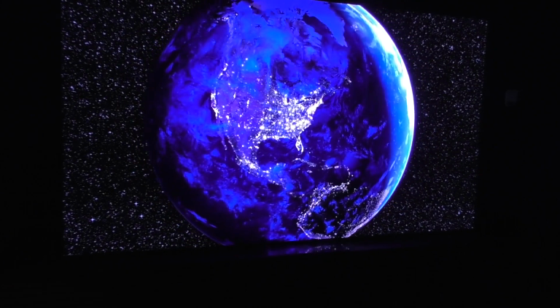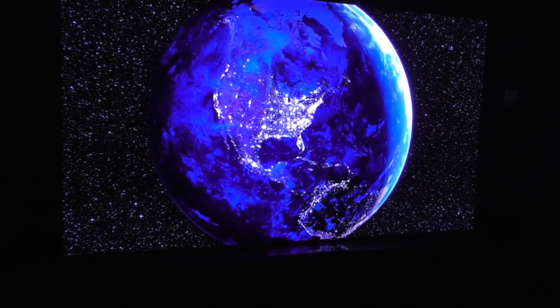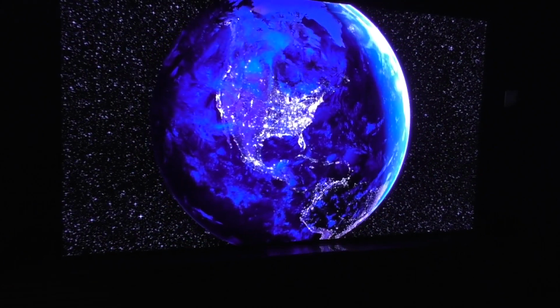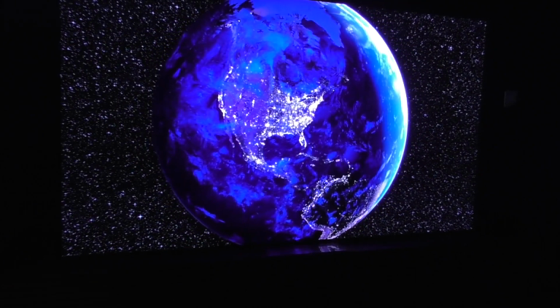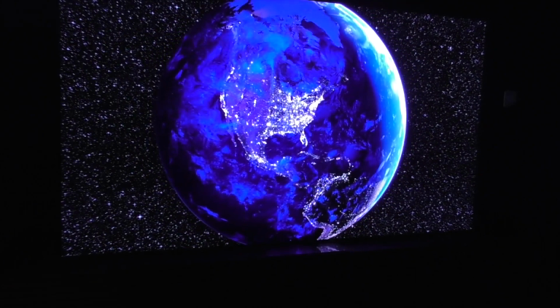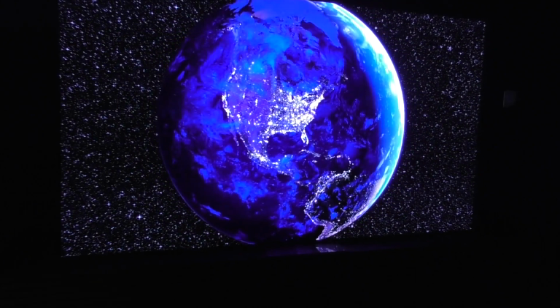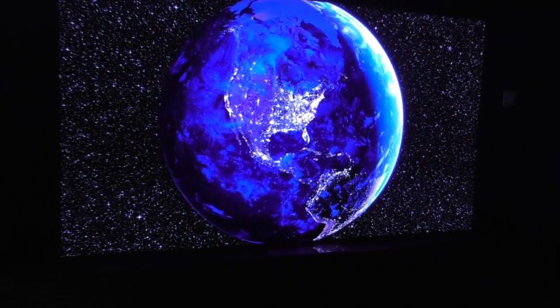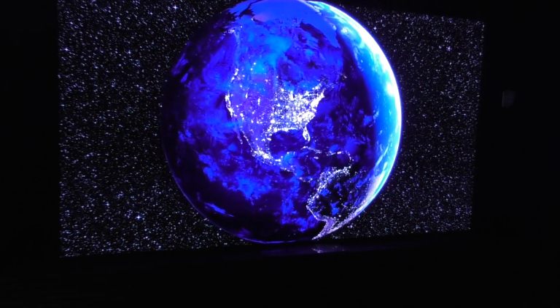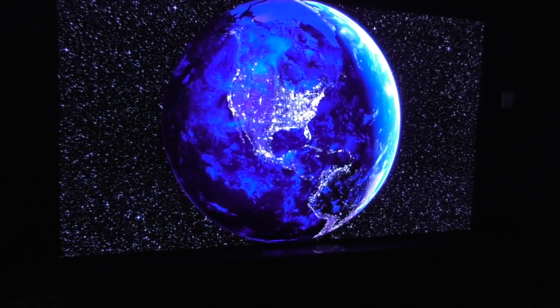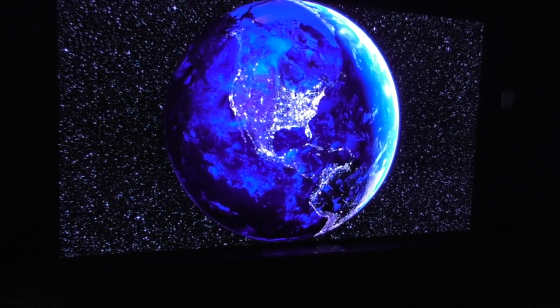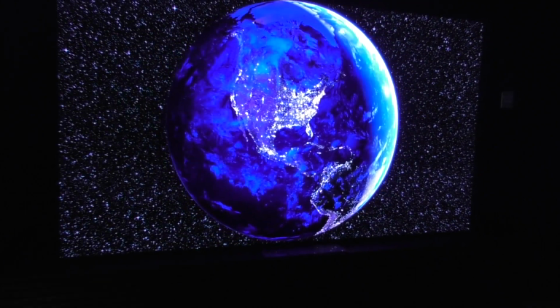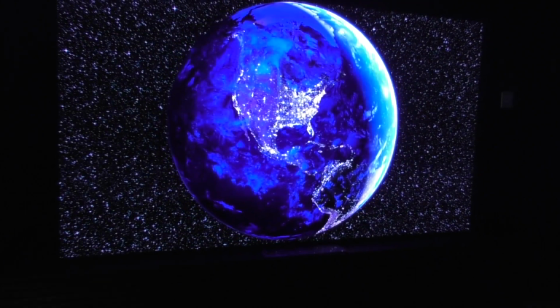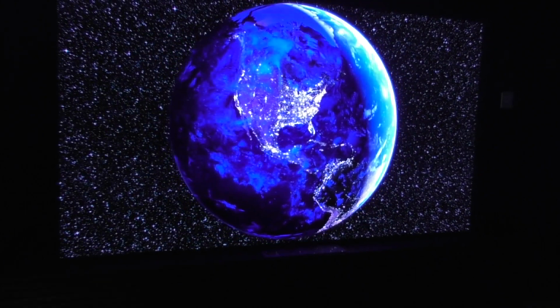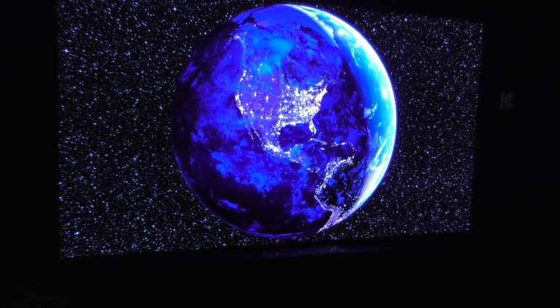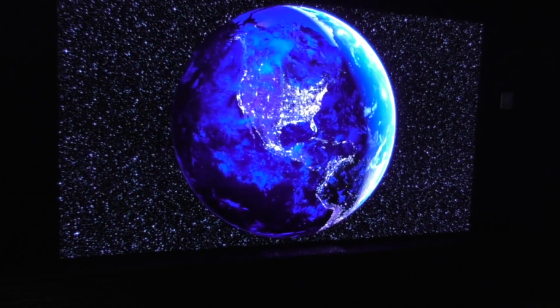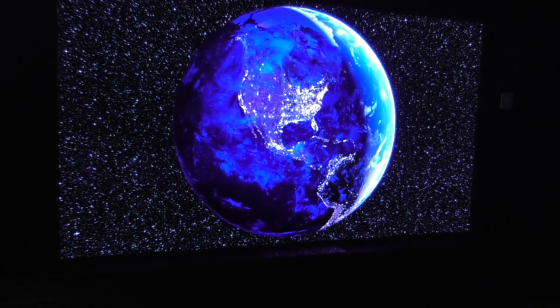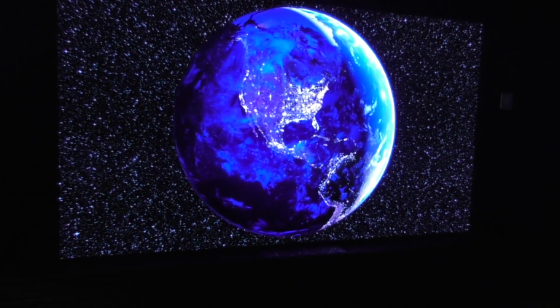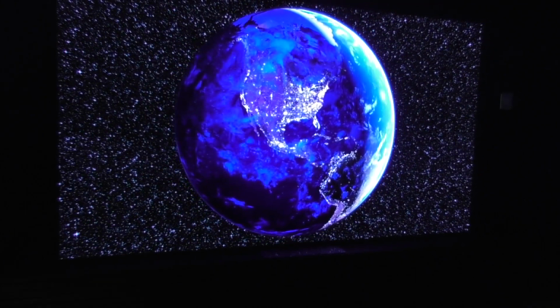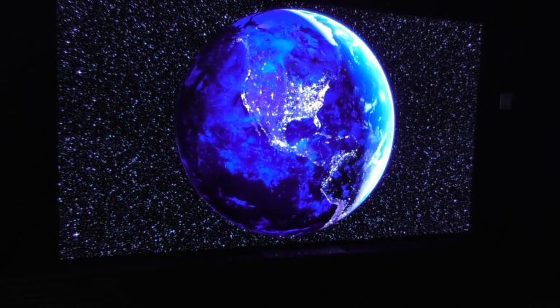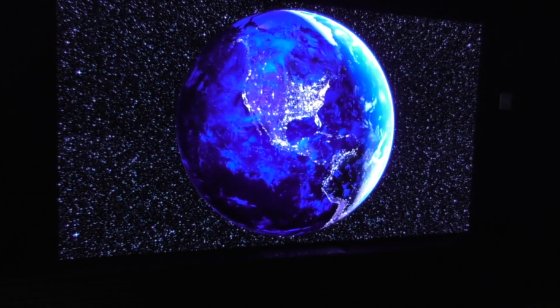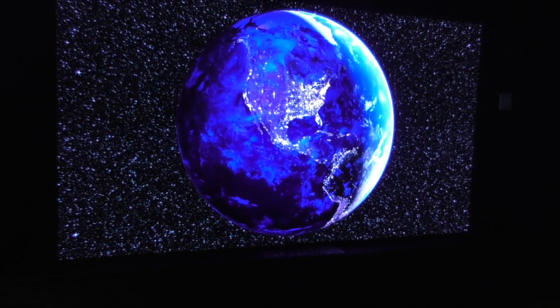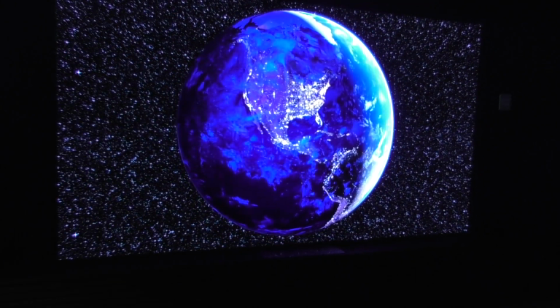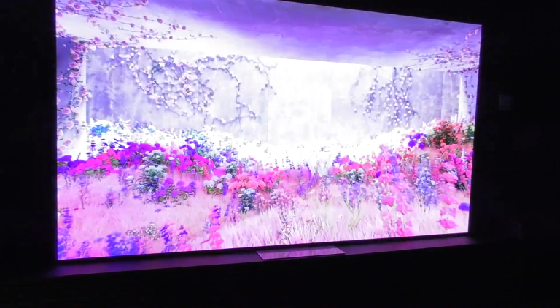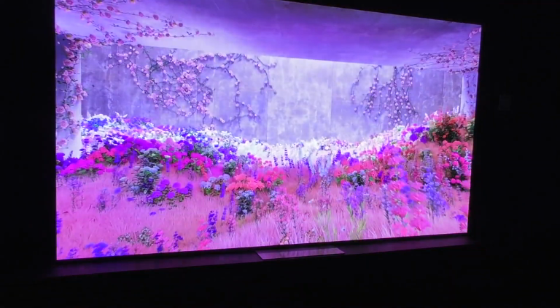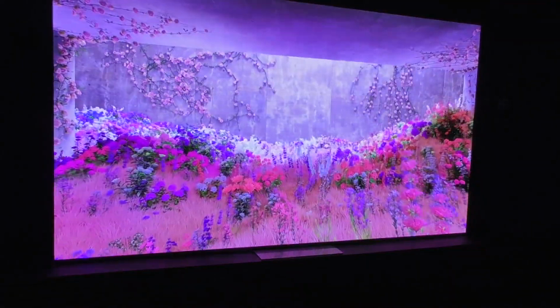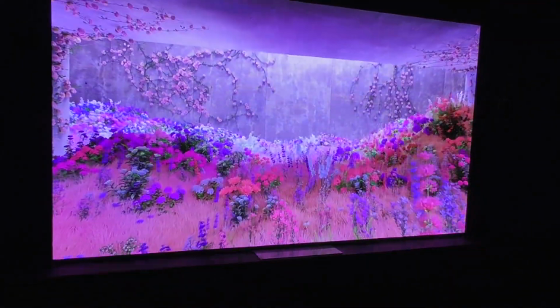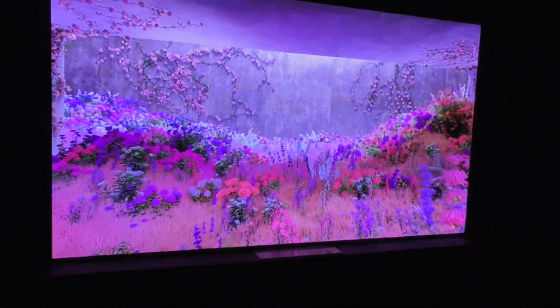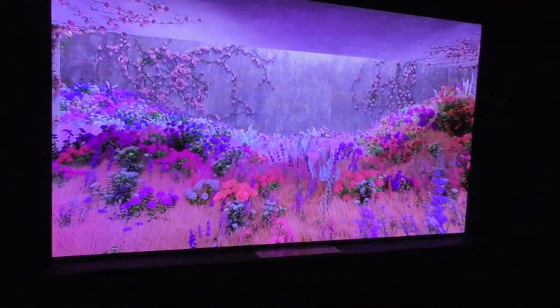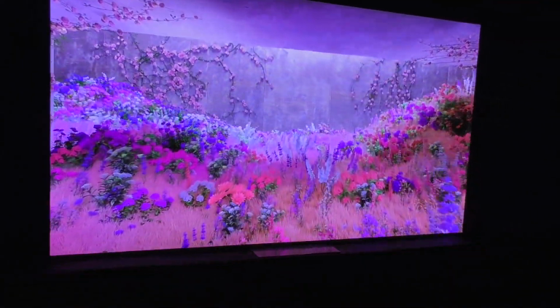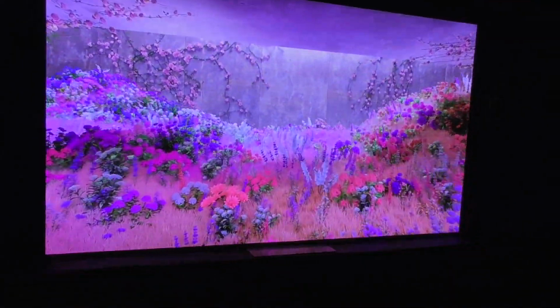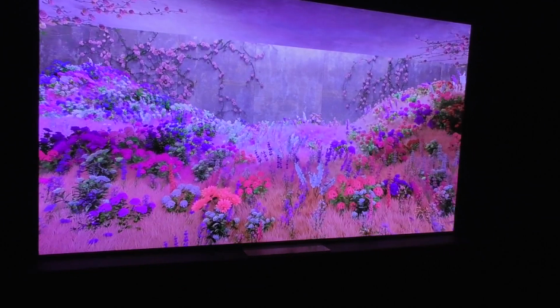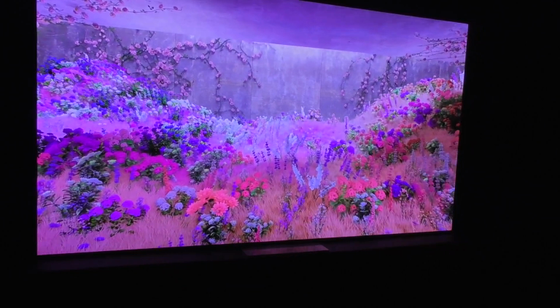Yeah, I've never seen it this crisp. Thank you! Not a problem.